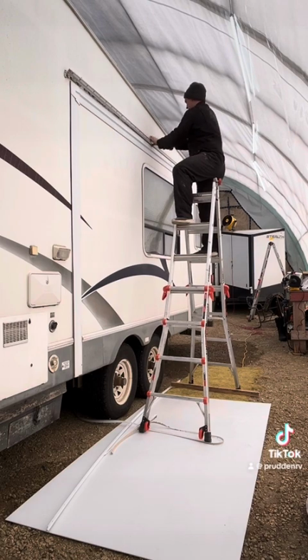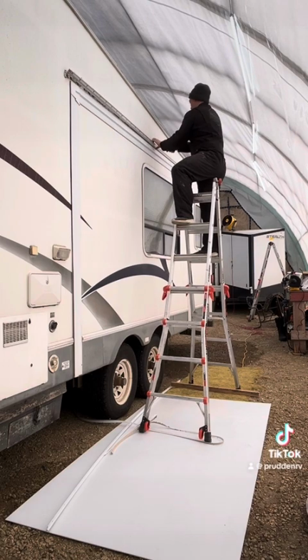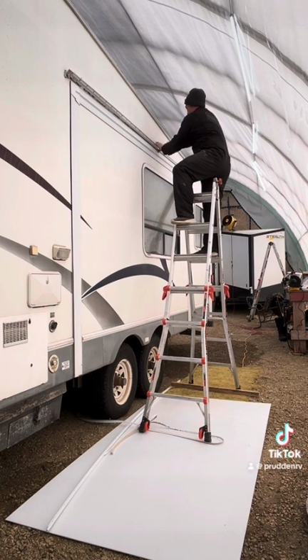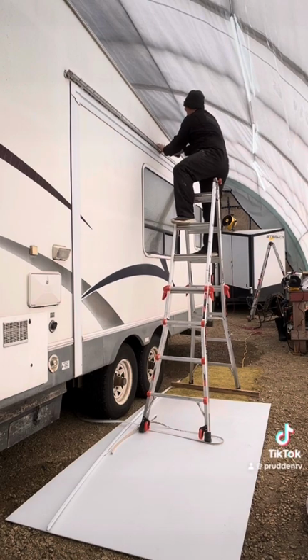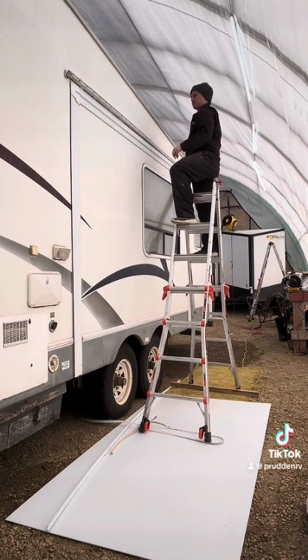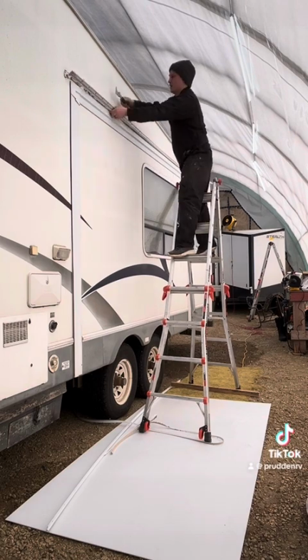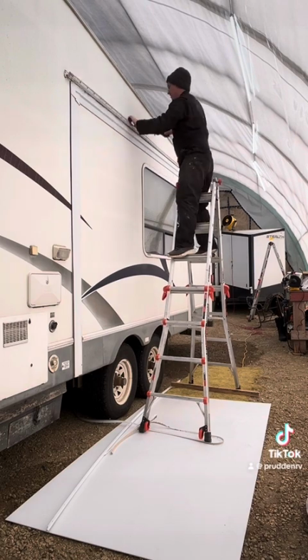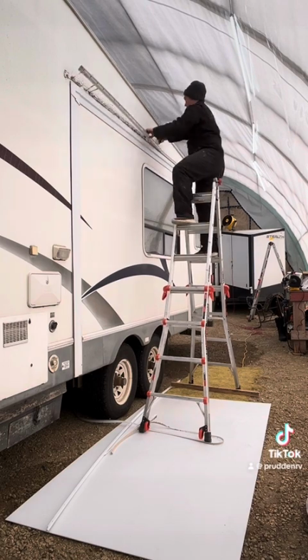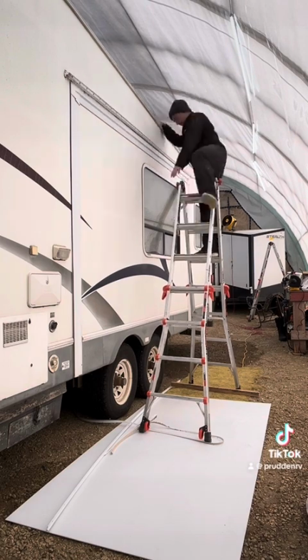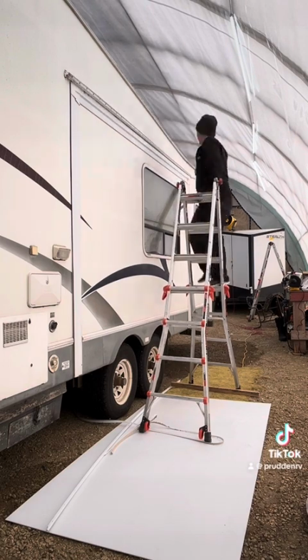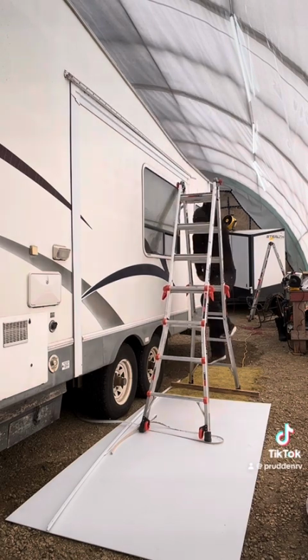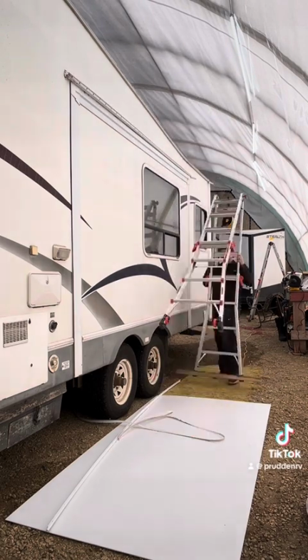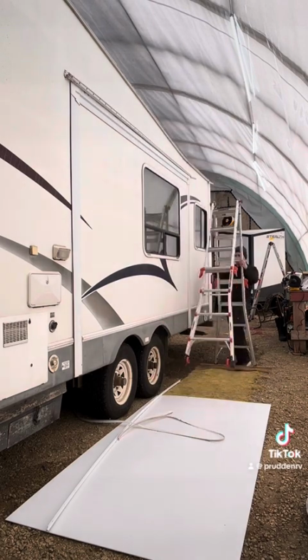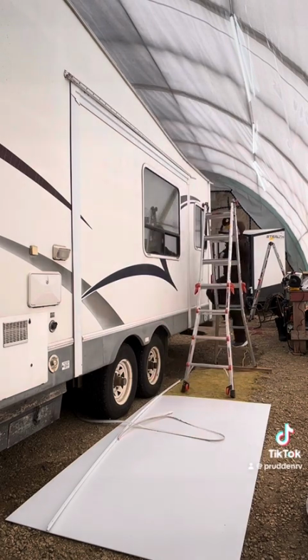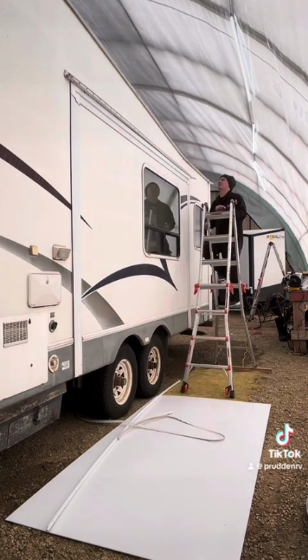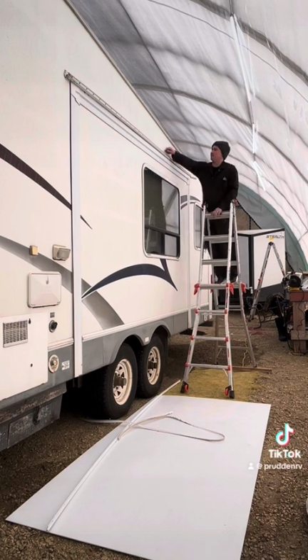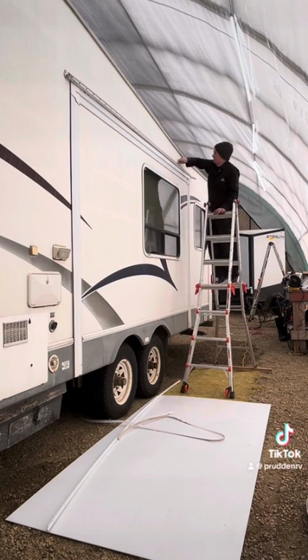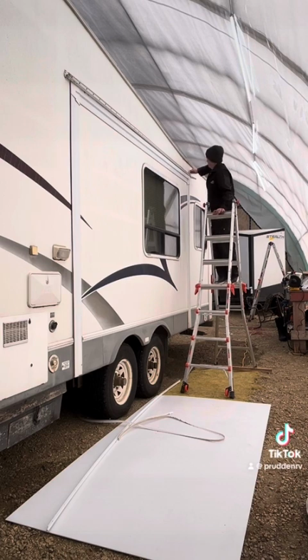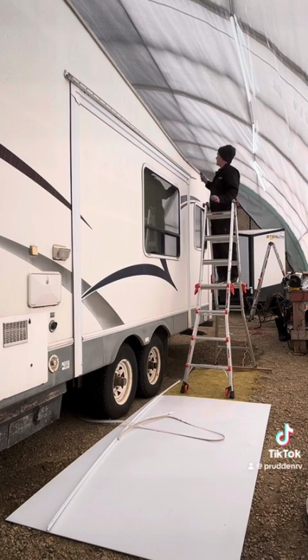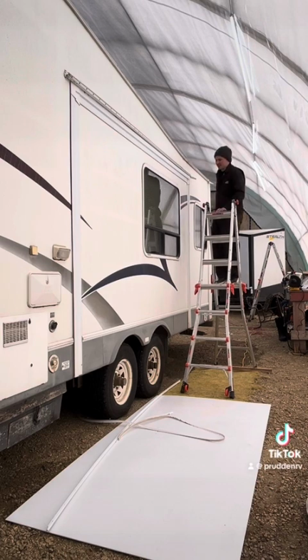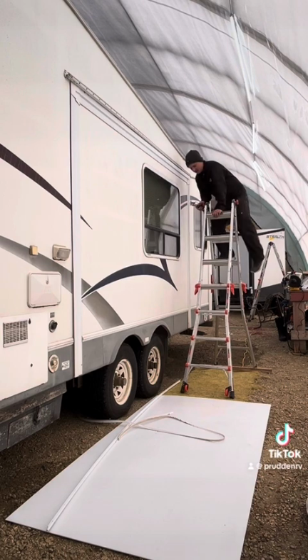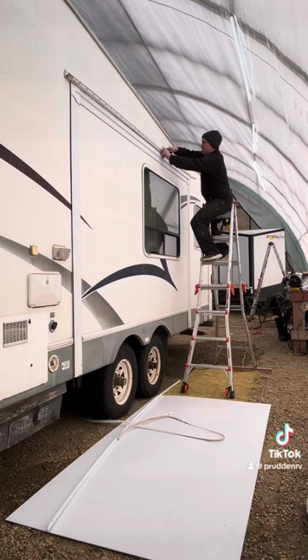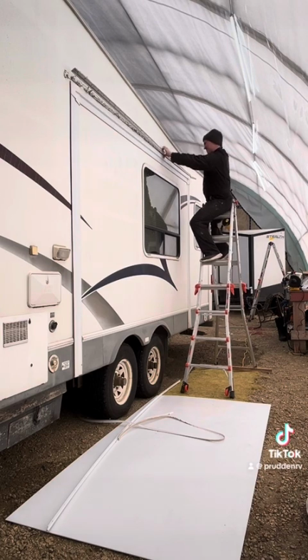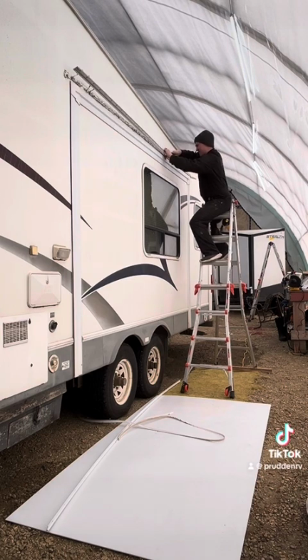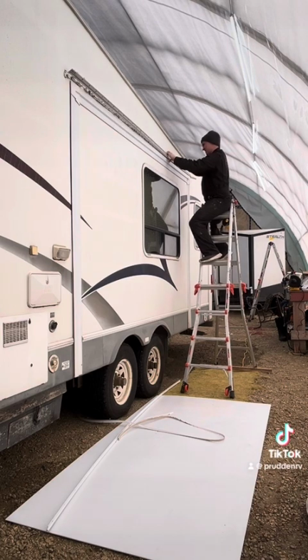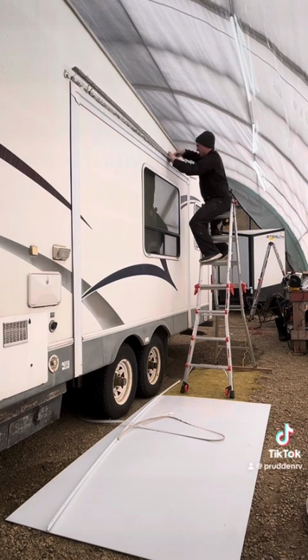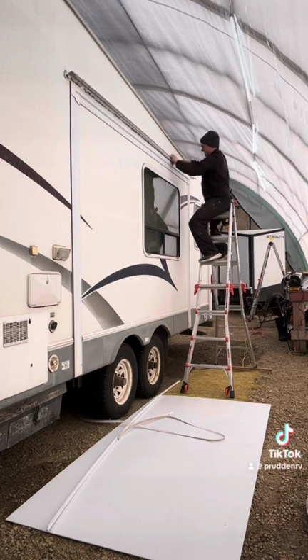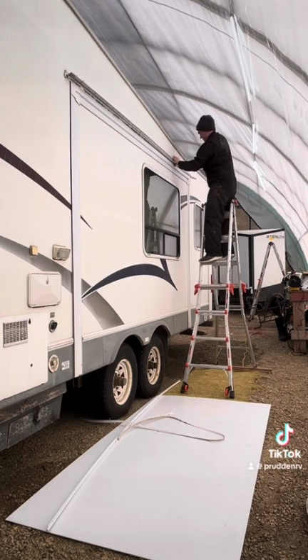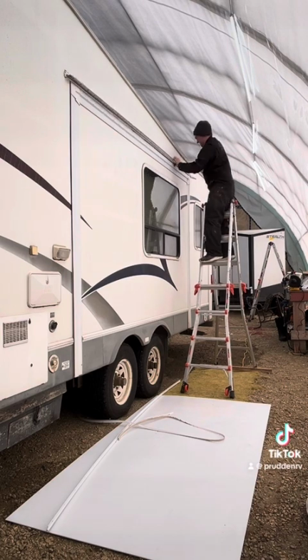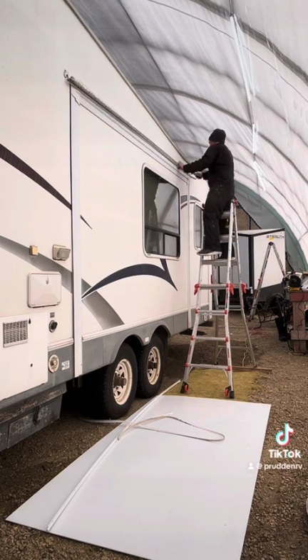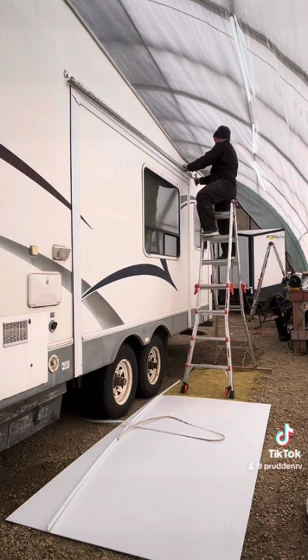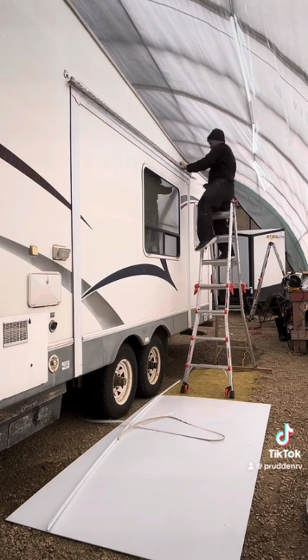This is the old drip rail that was installed to help the slide out. We're not going to be using that anymore — we're going to replace it with a new awning rail.